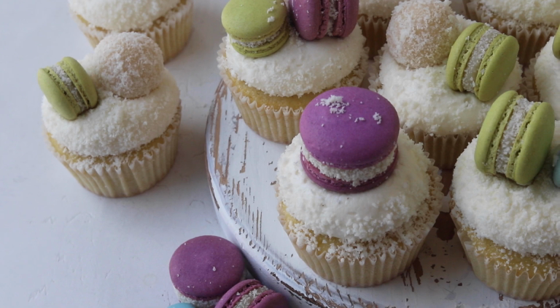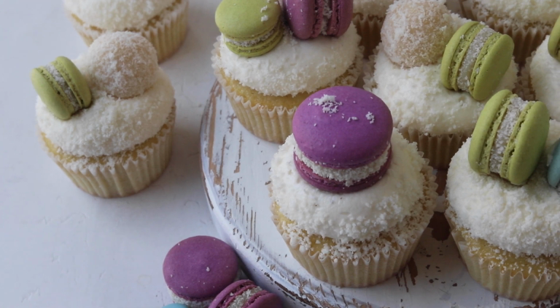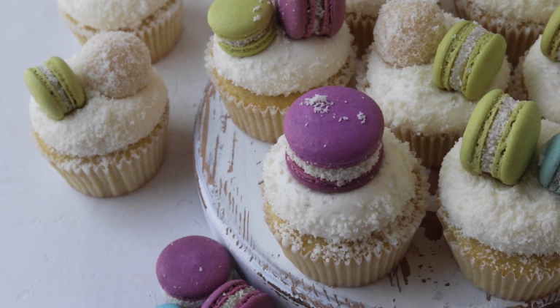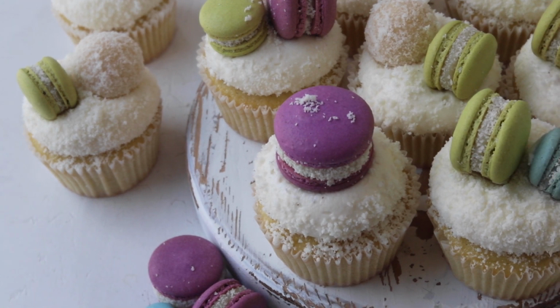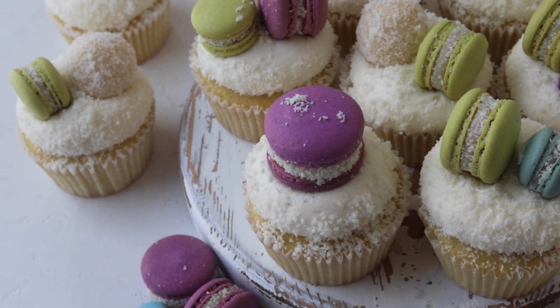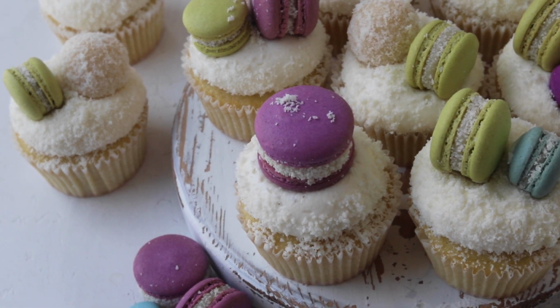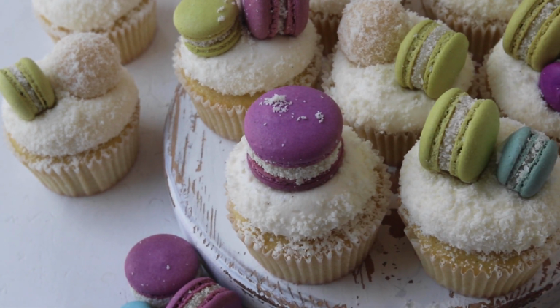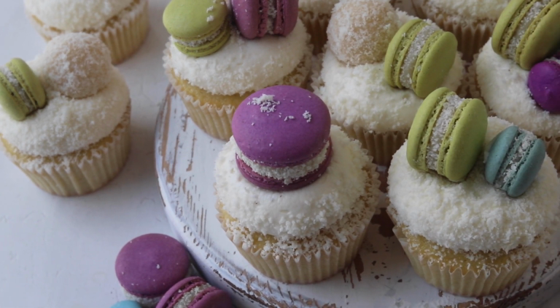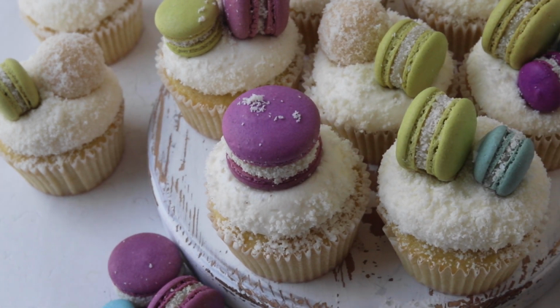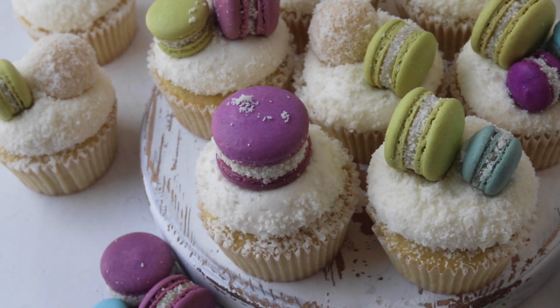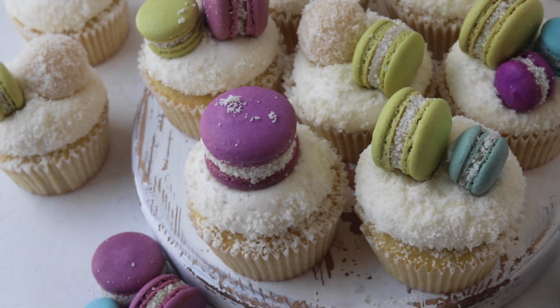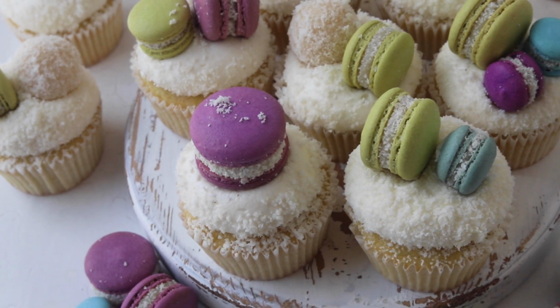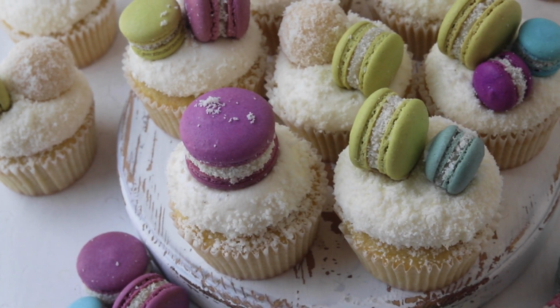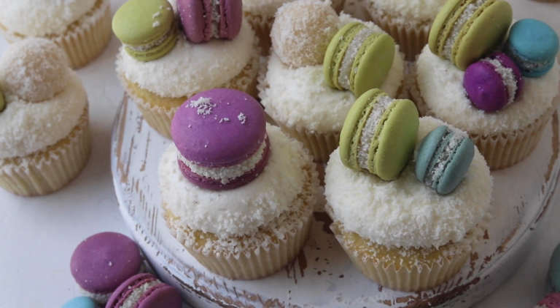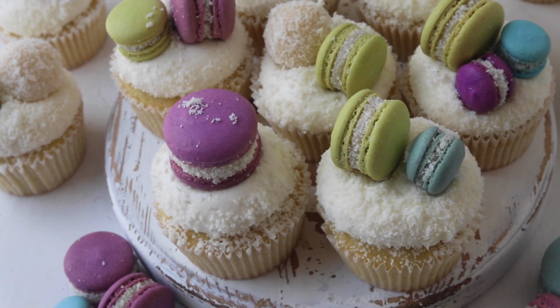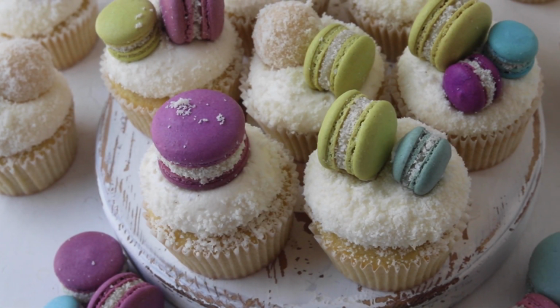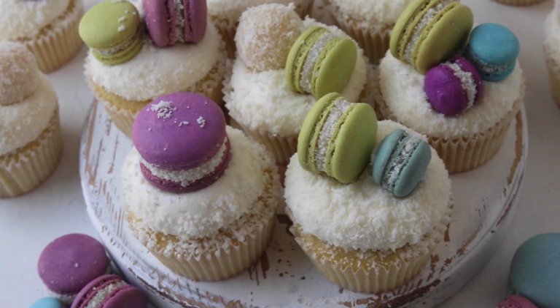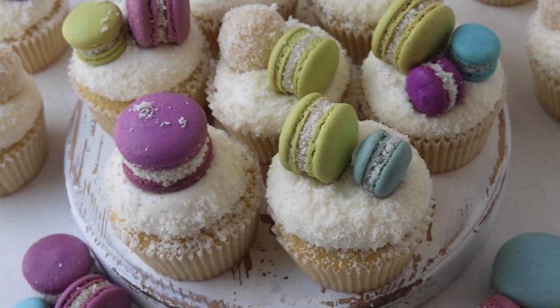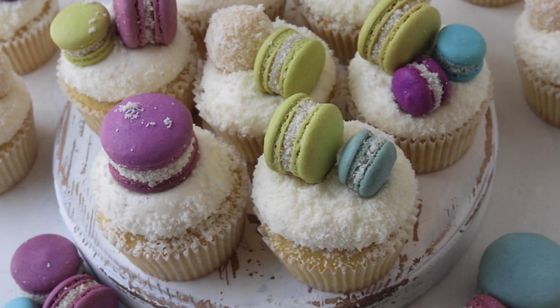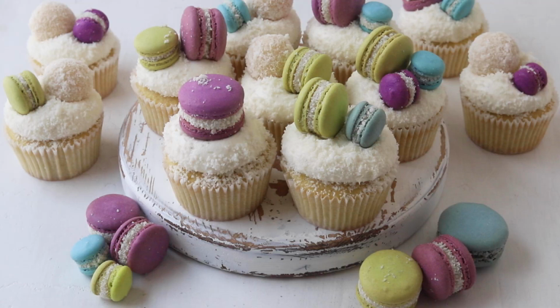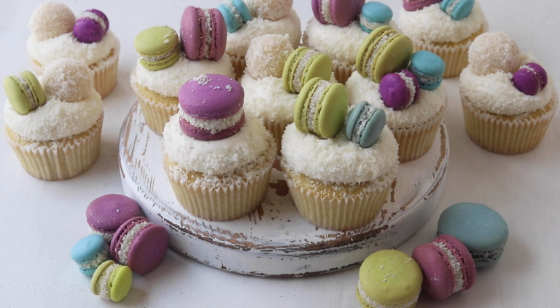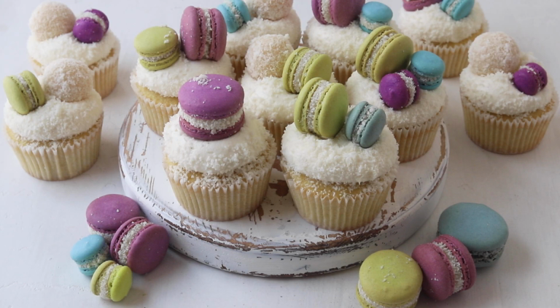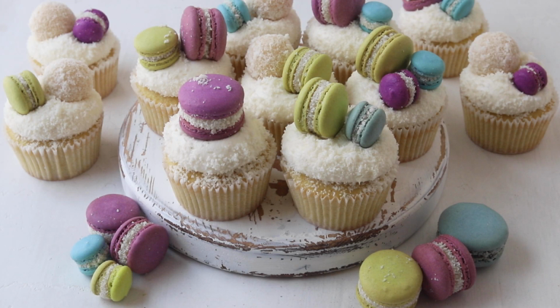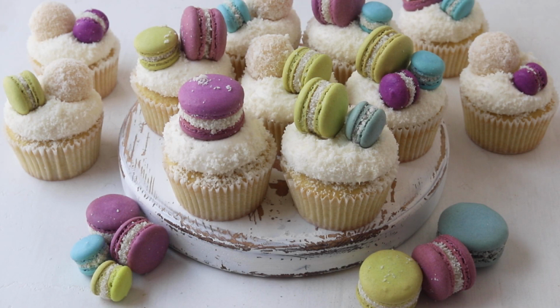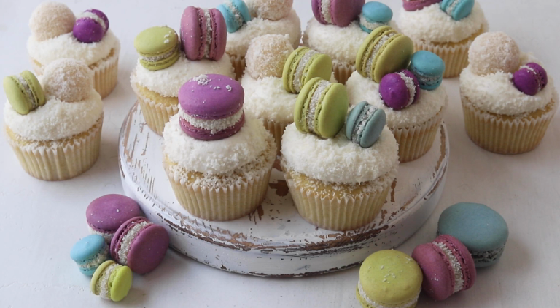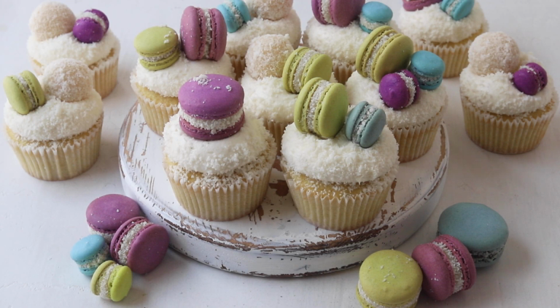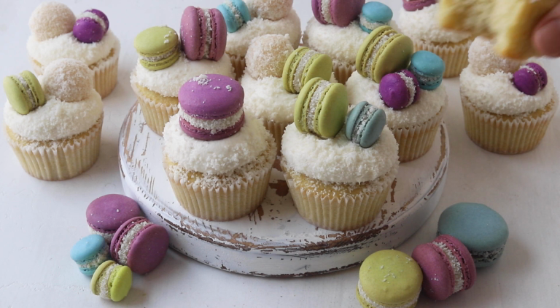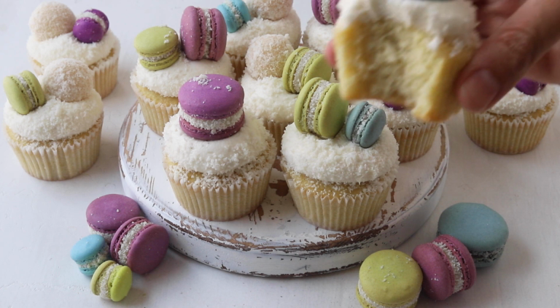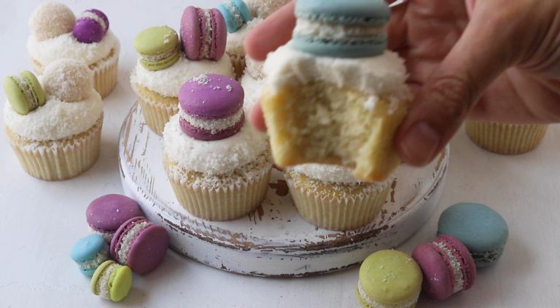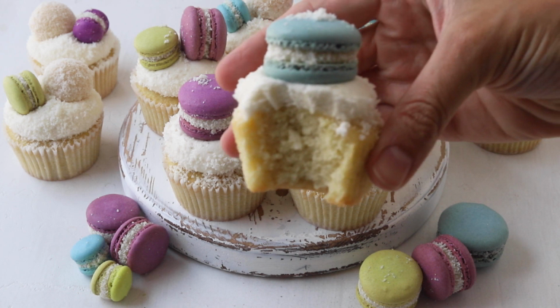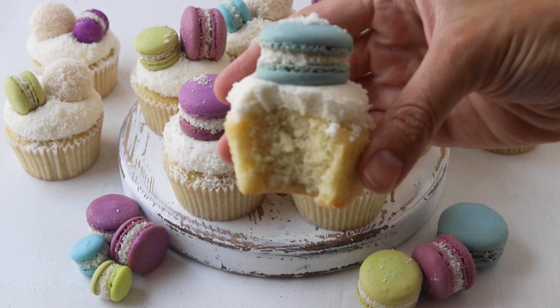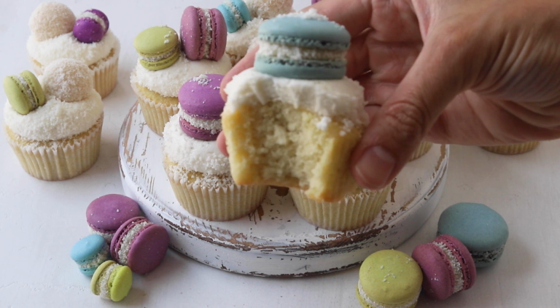Hello friends, today I'm going to show you how to make these delicious coconut cupcakes frosted with a simple coconut buttercream frosting.